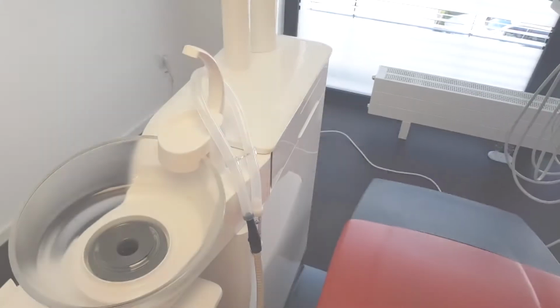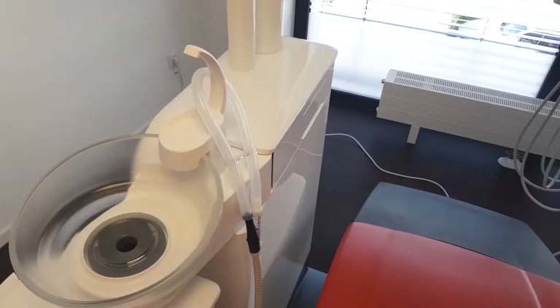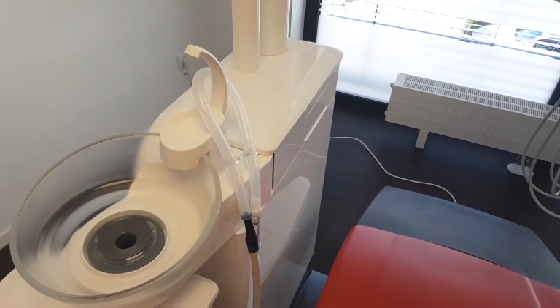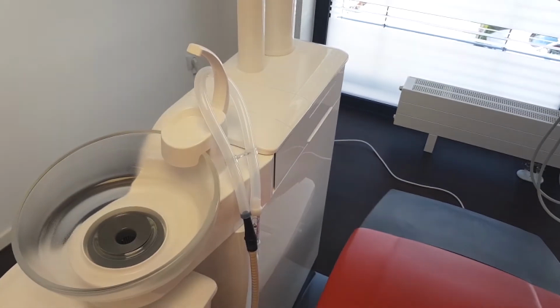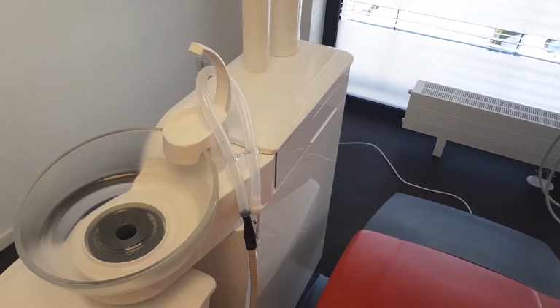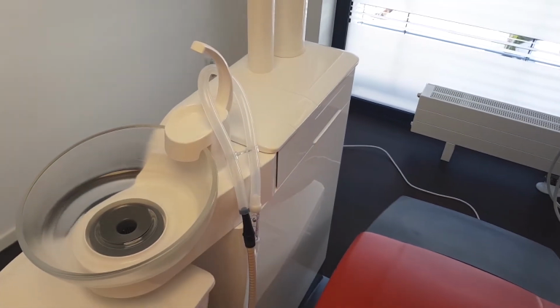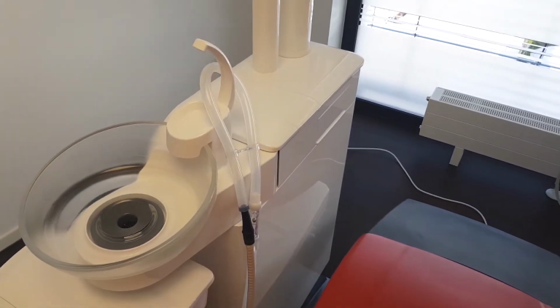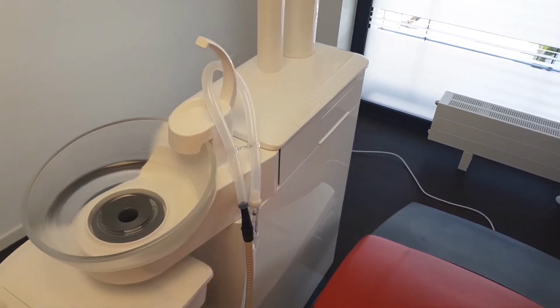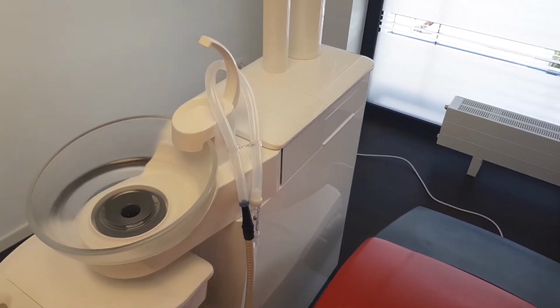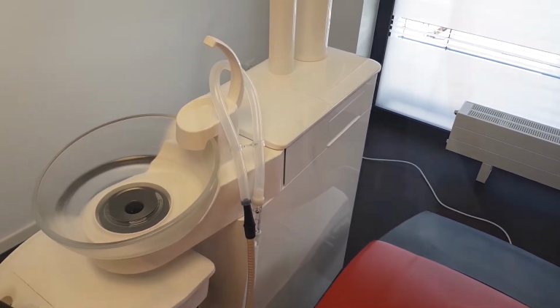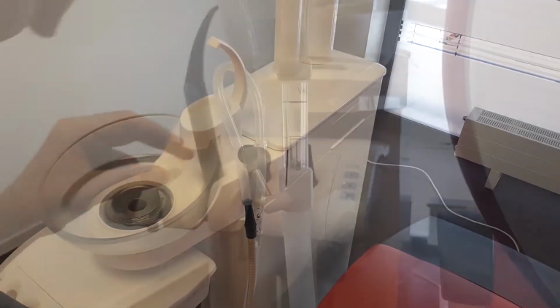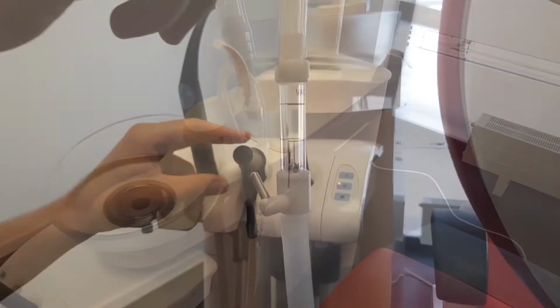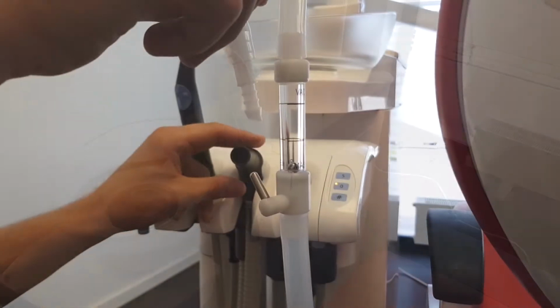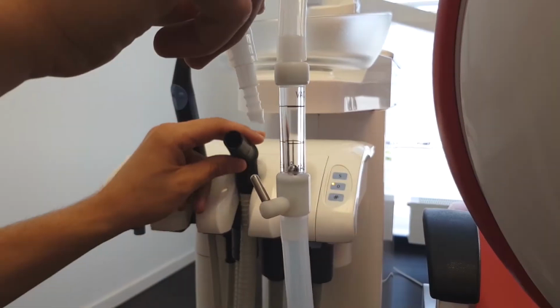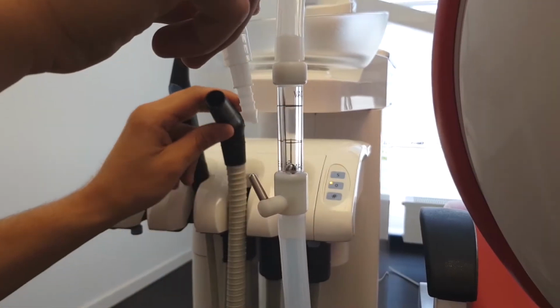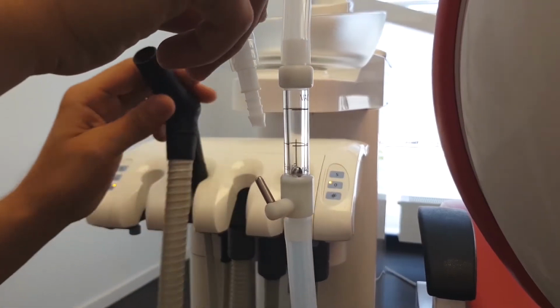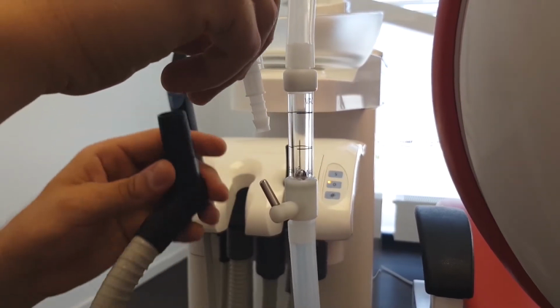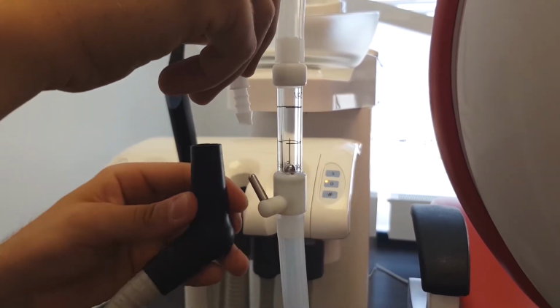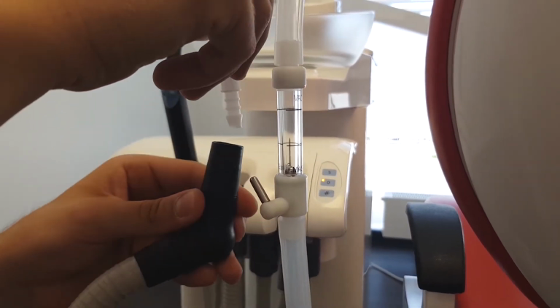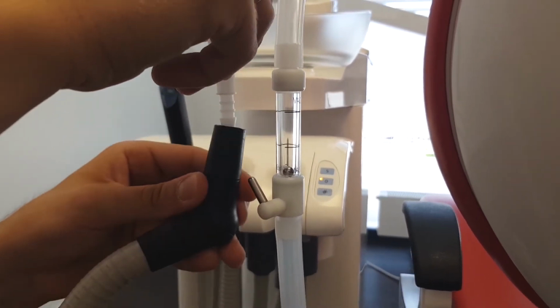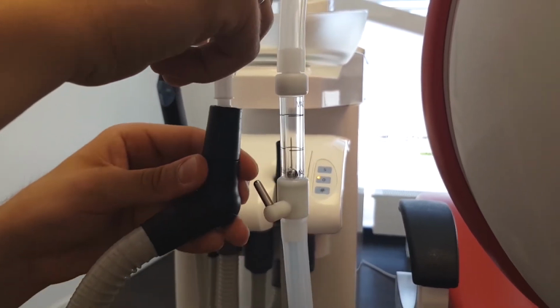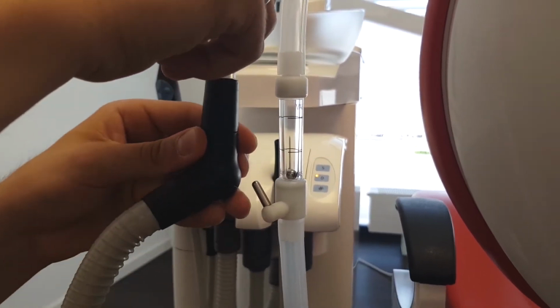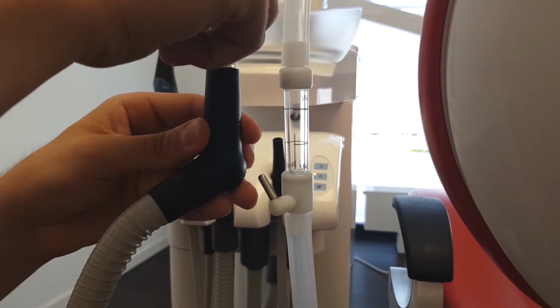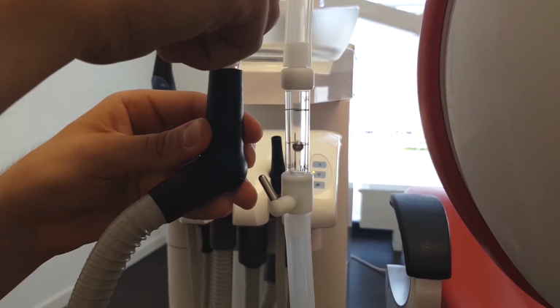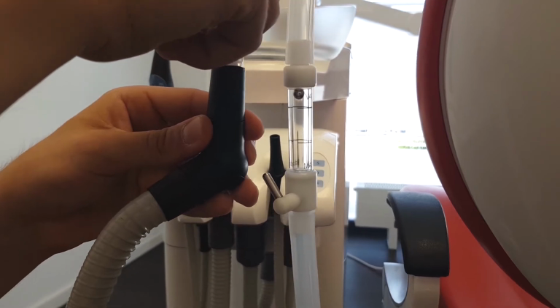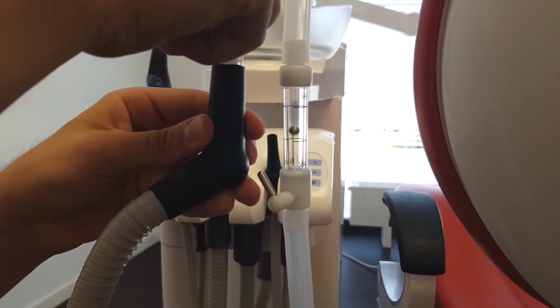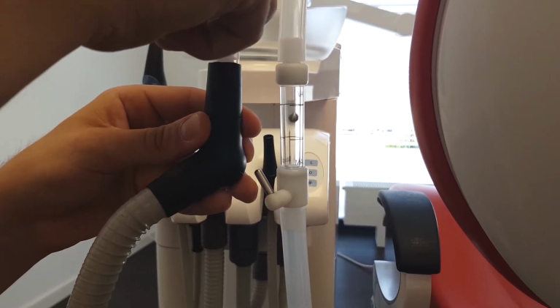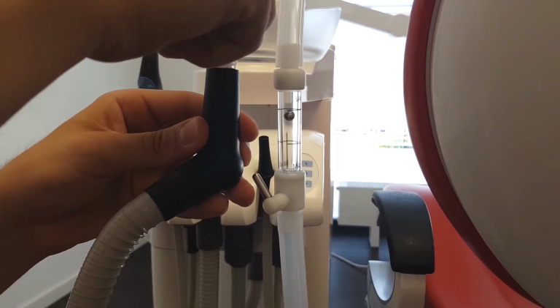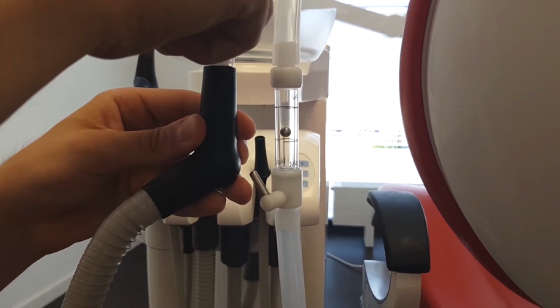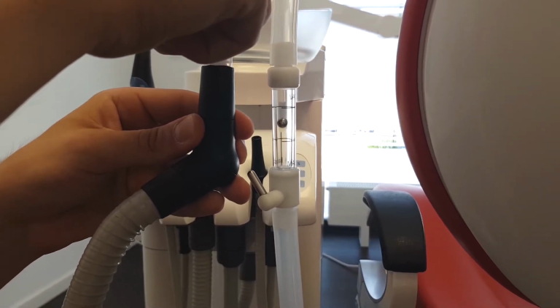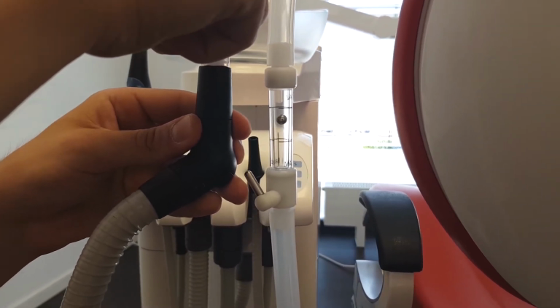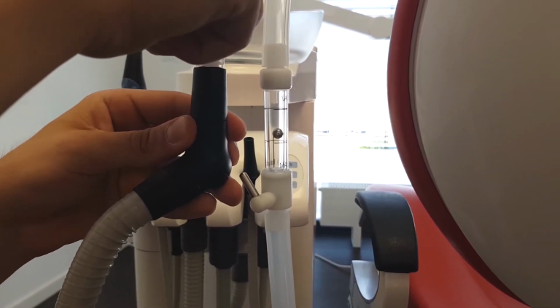In this video we will share with you the adjustments and function of the suction system and our vacuum control block.